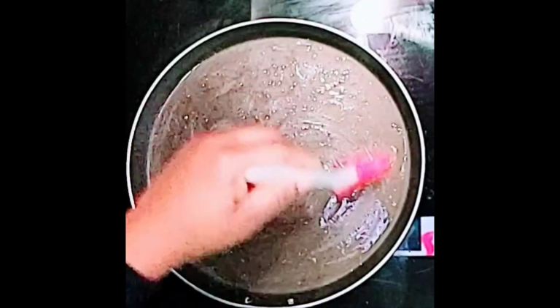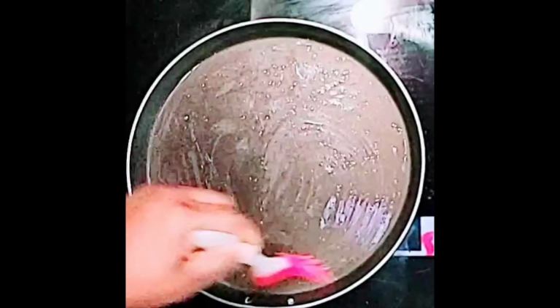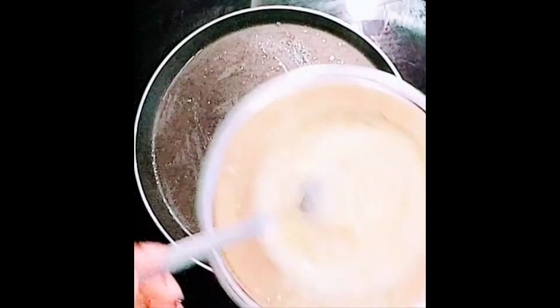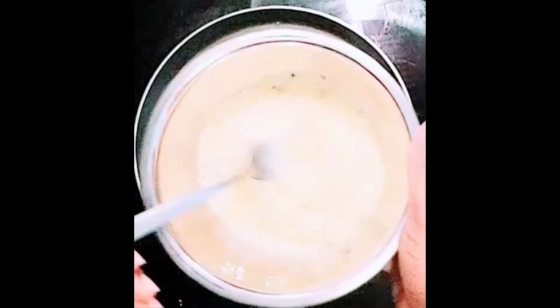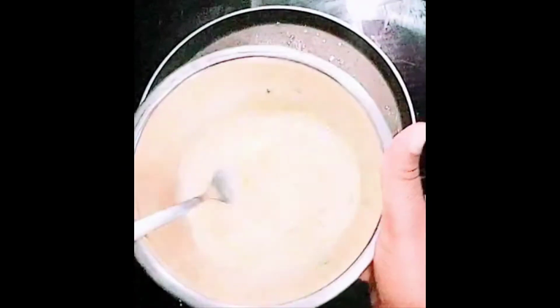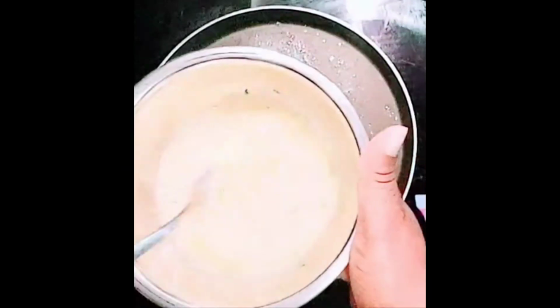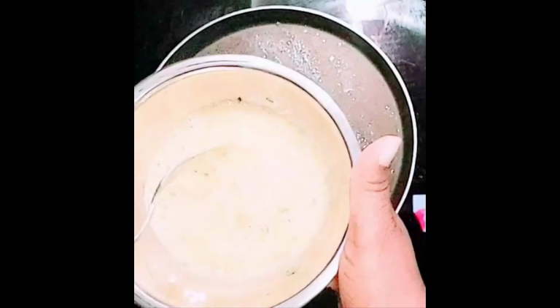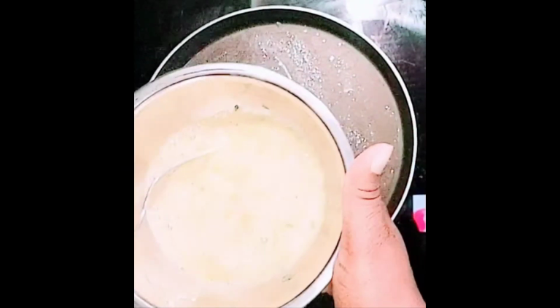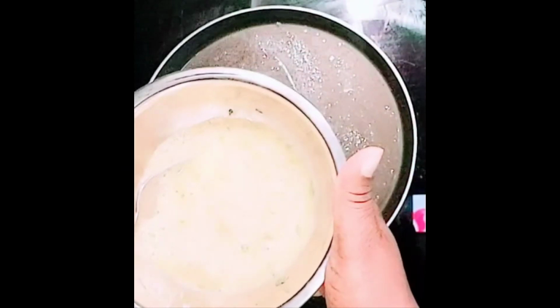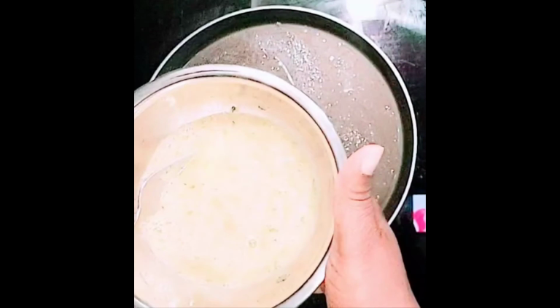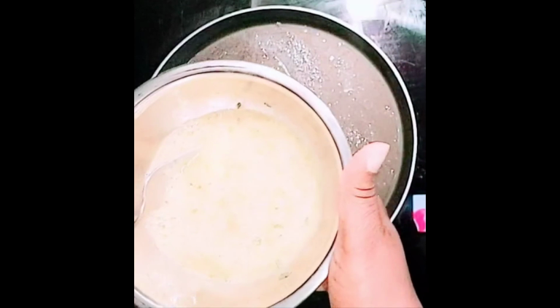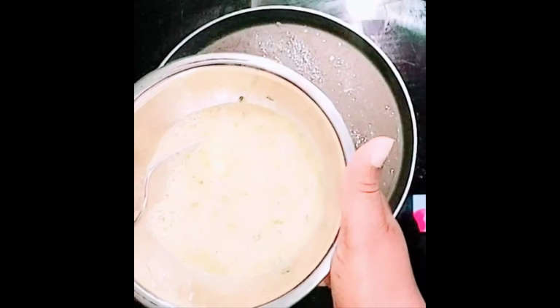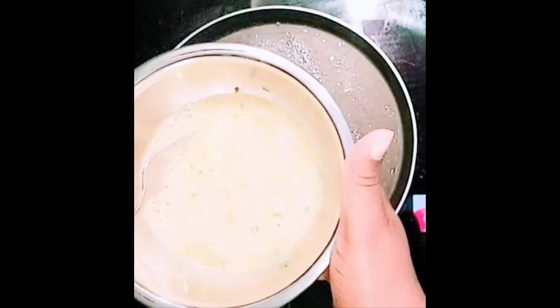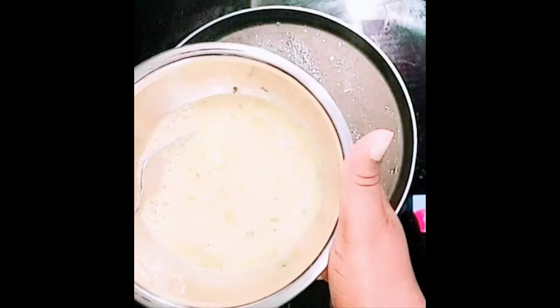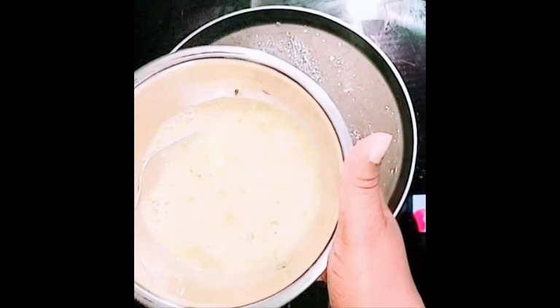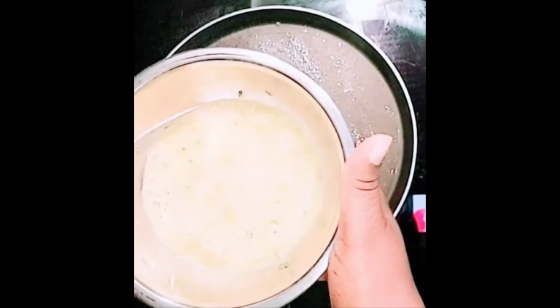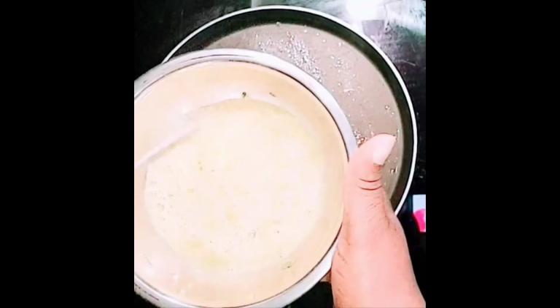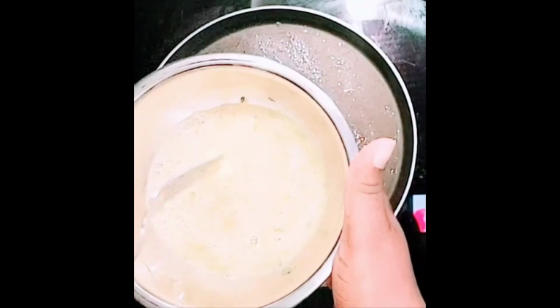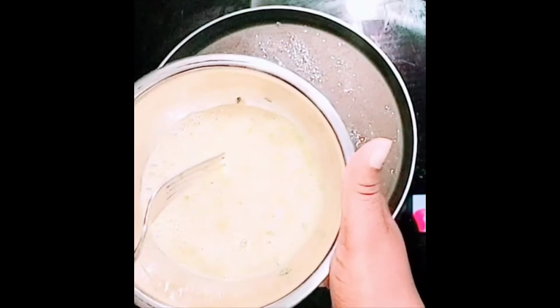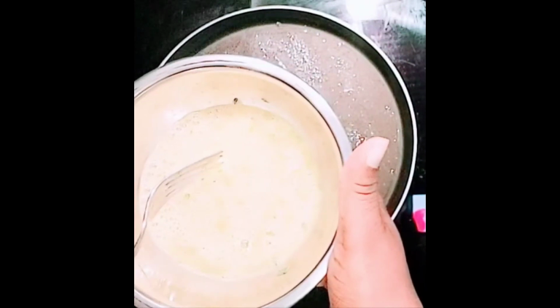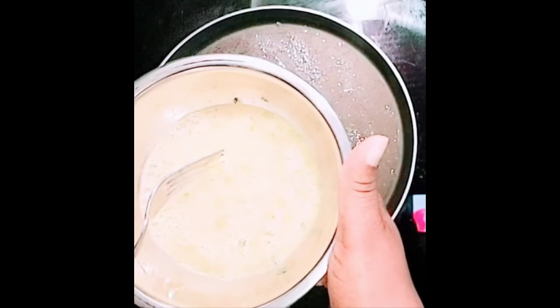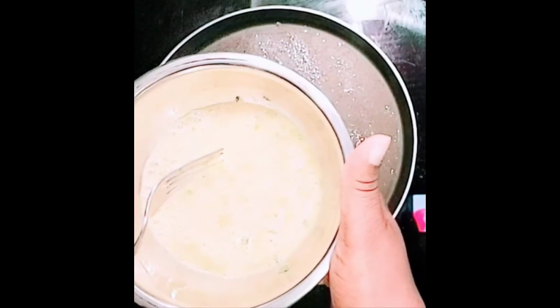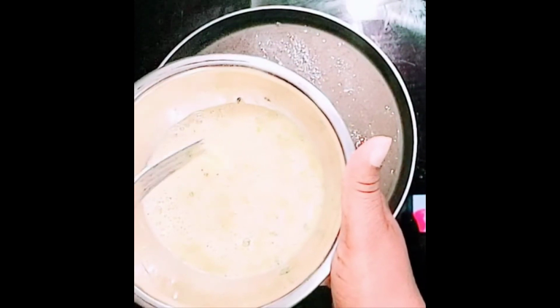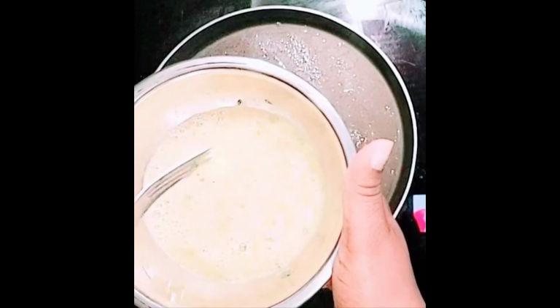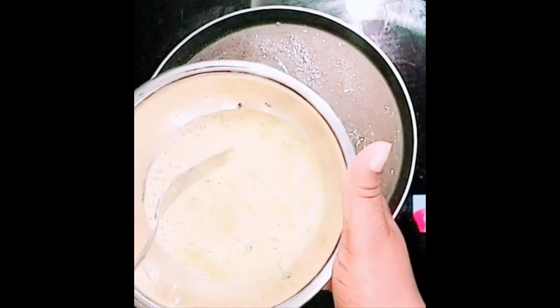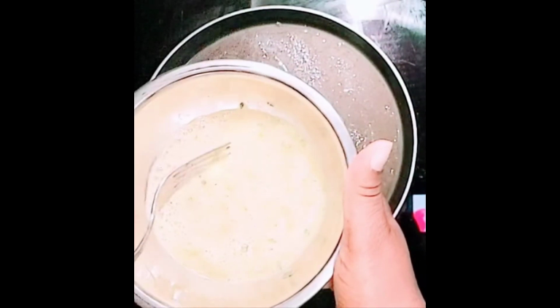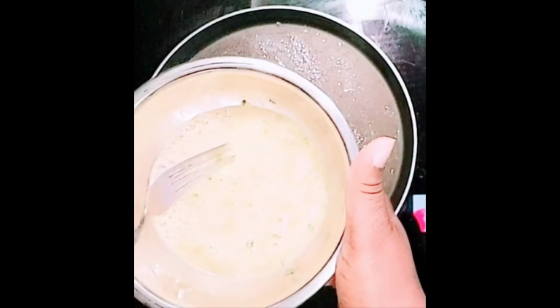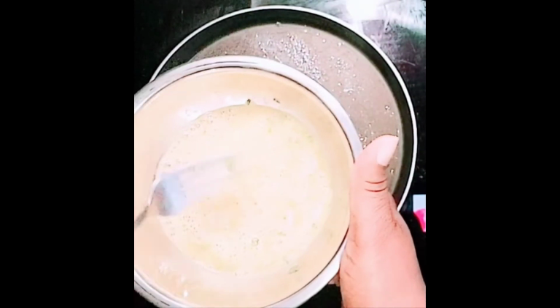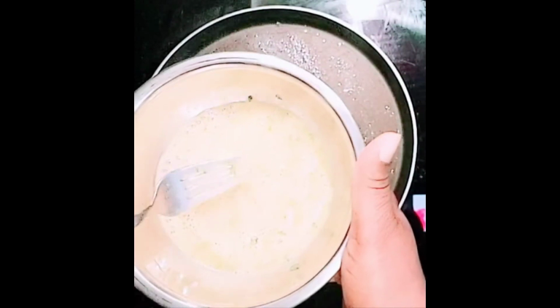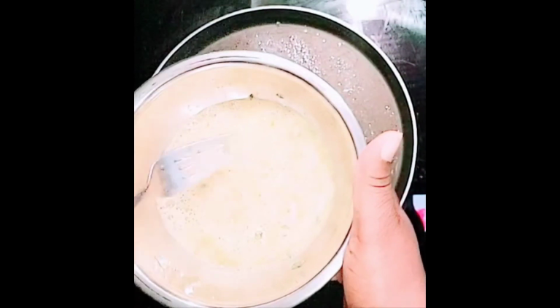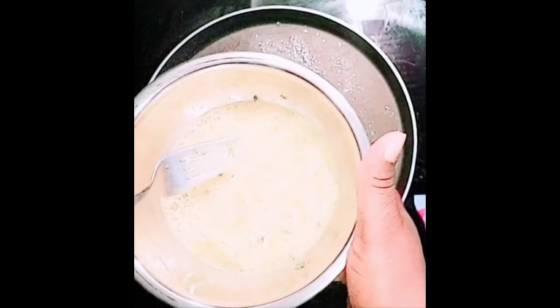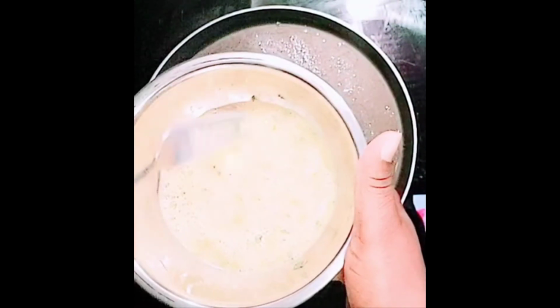For the second recipe, I have 2 medium sized eggs, dried parsley, salt, and black pepper.